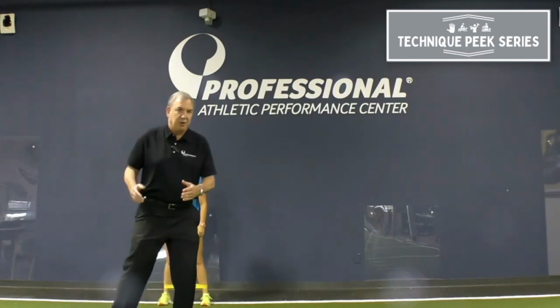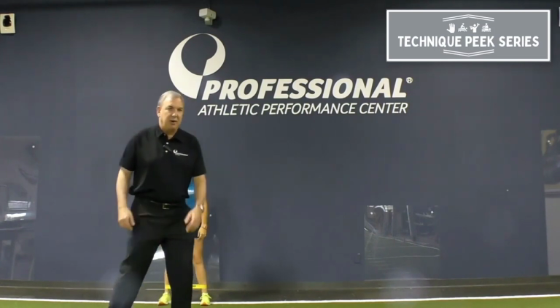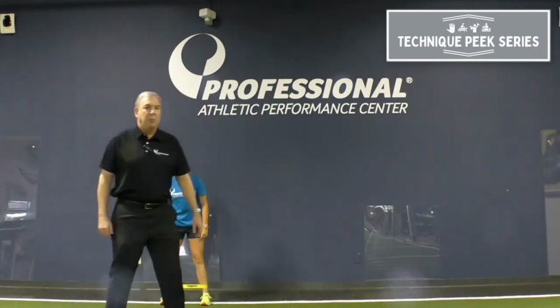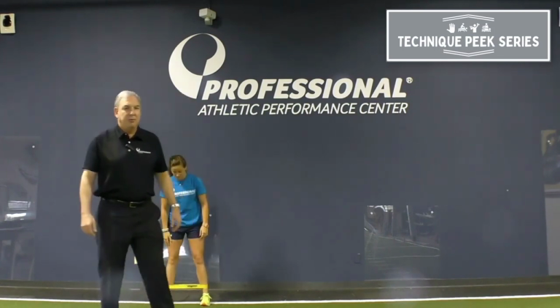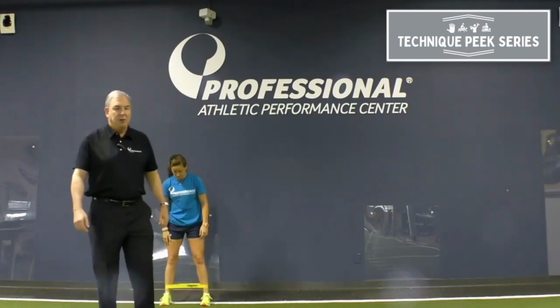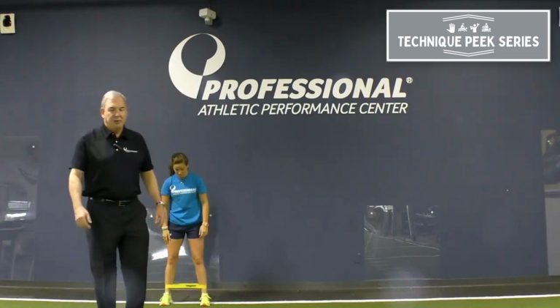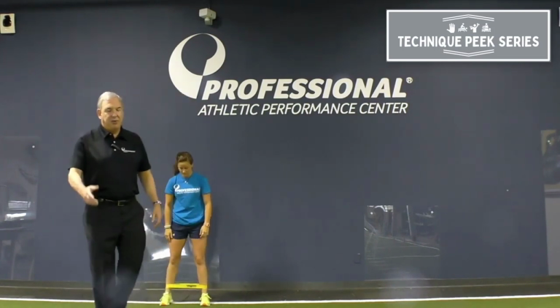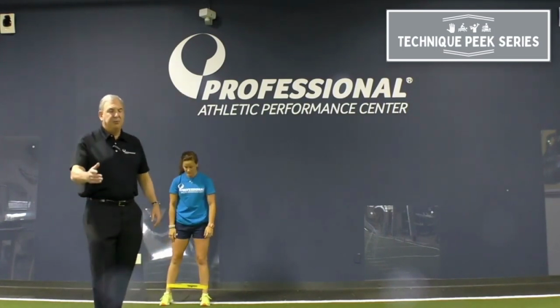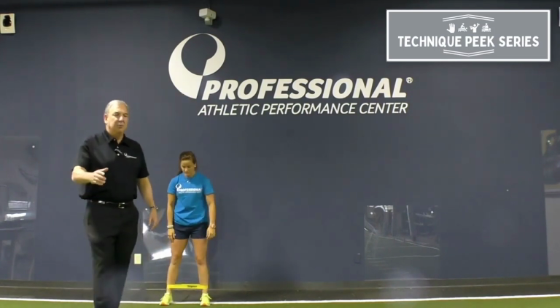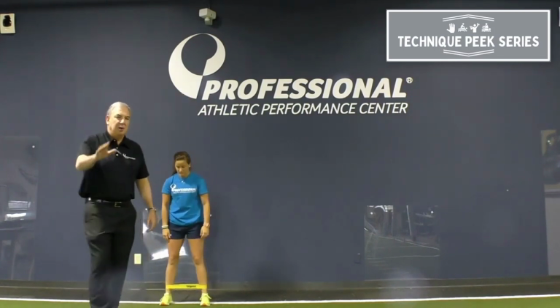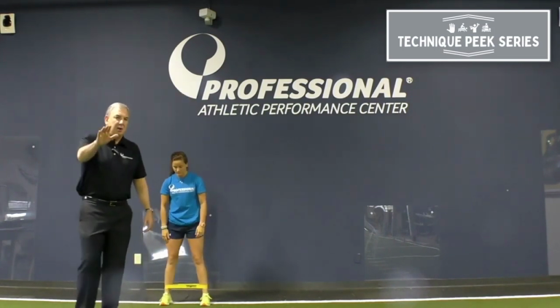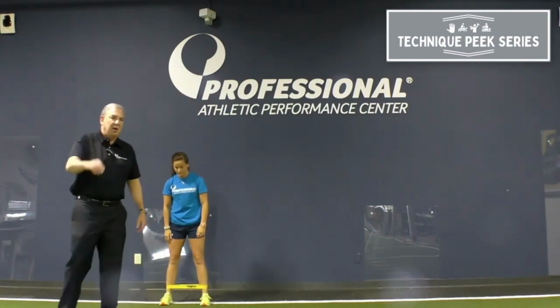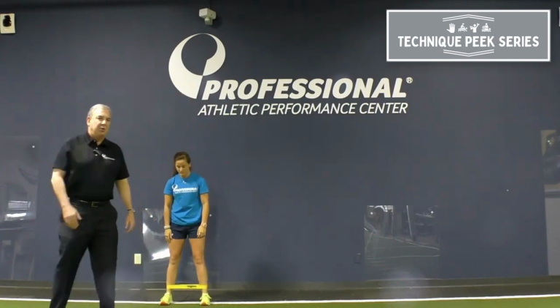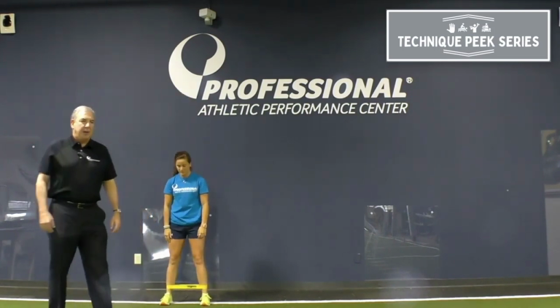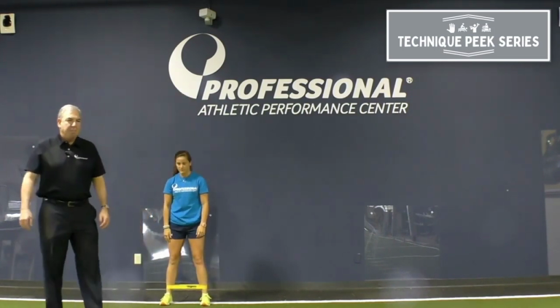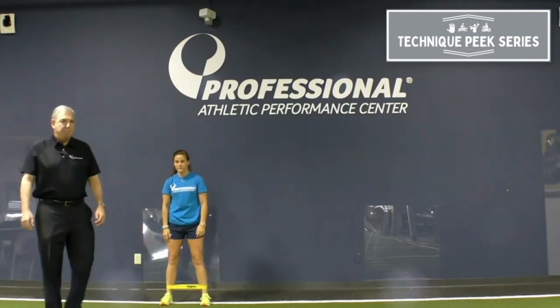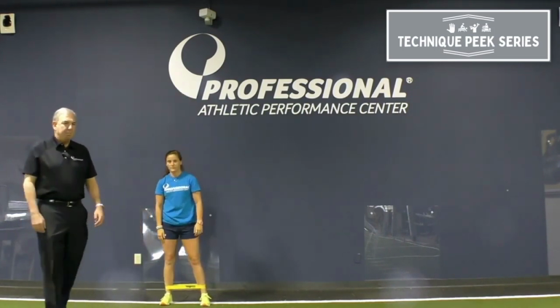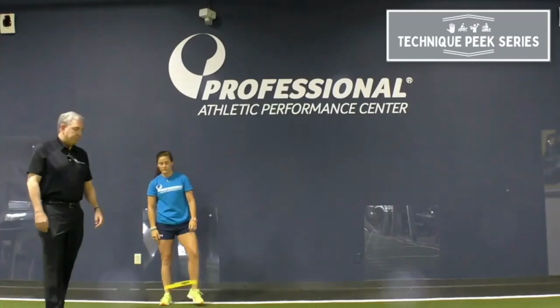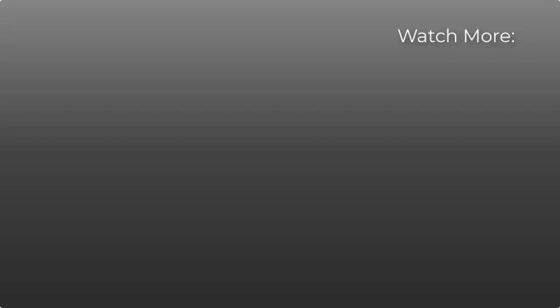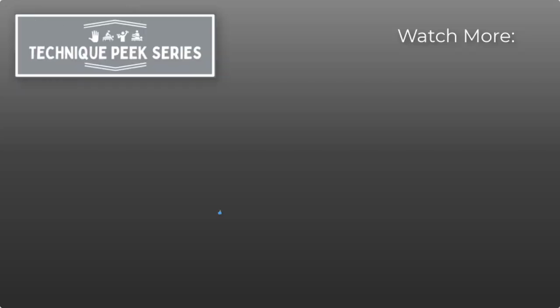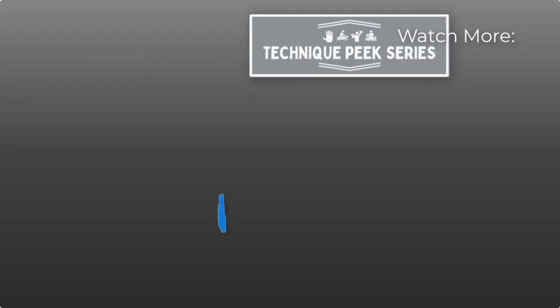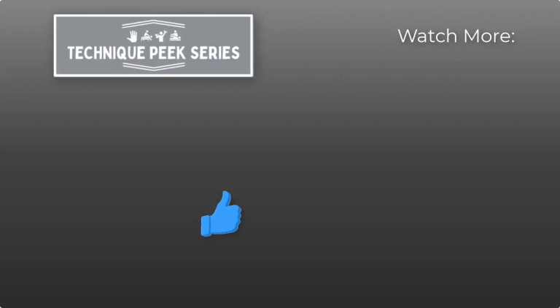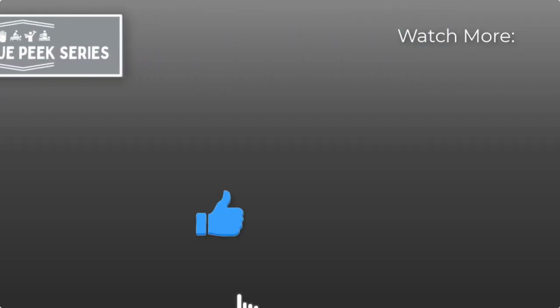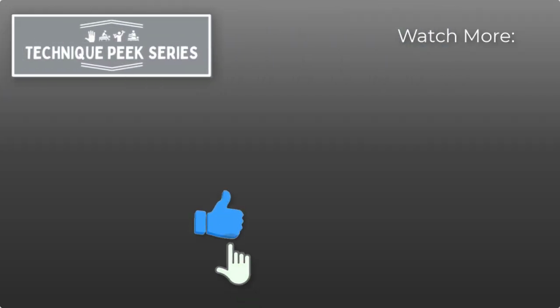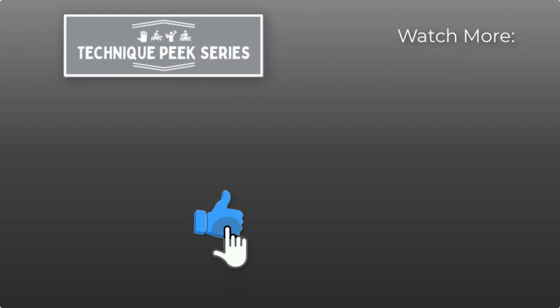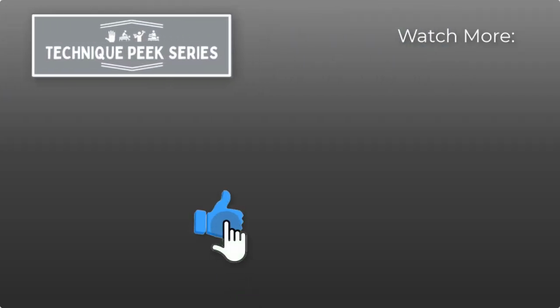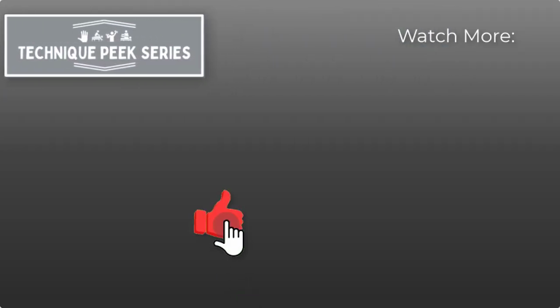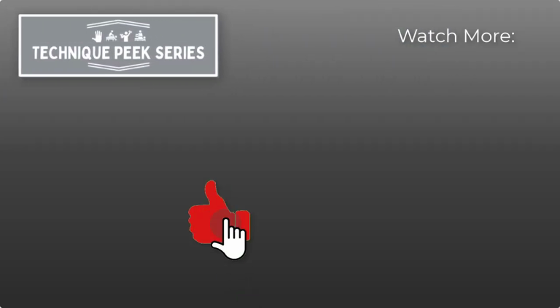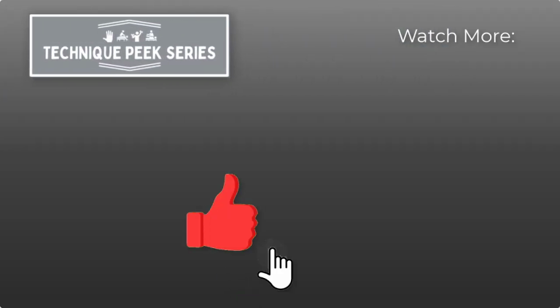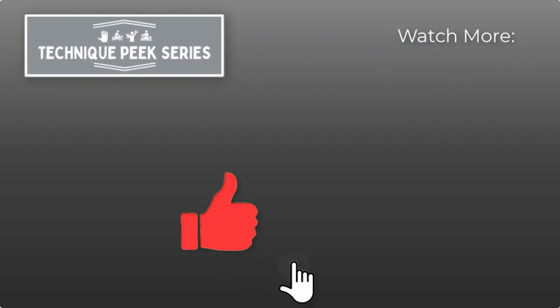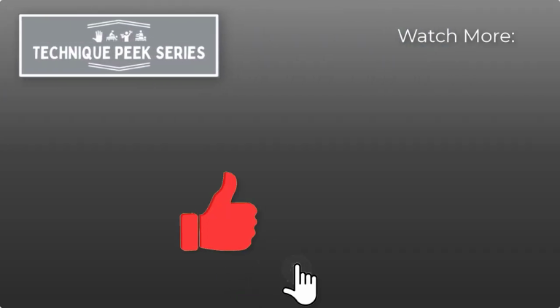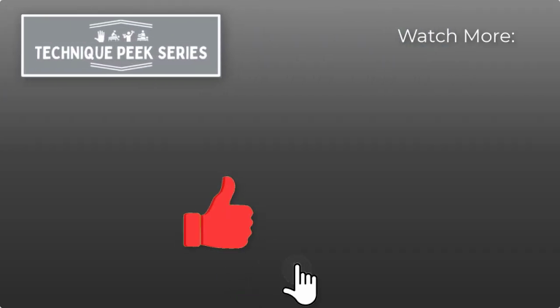All right? Hope this helps you. Have a good day. Bye-bye.